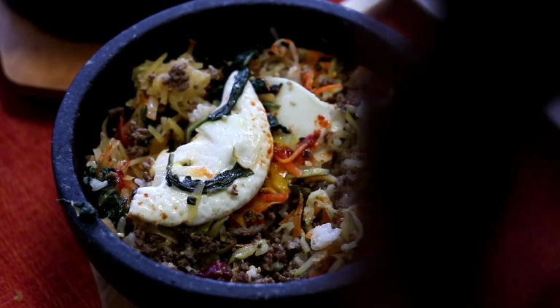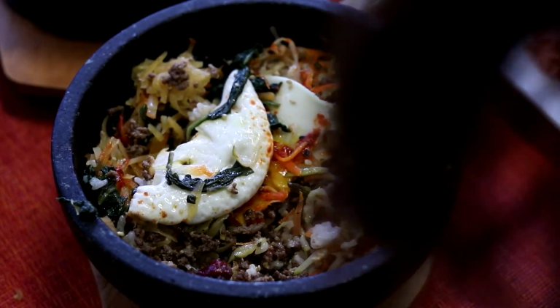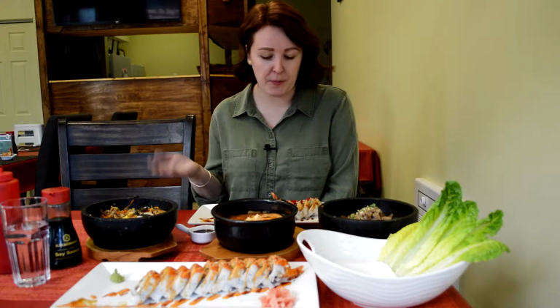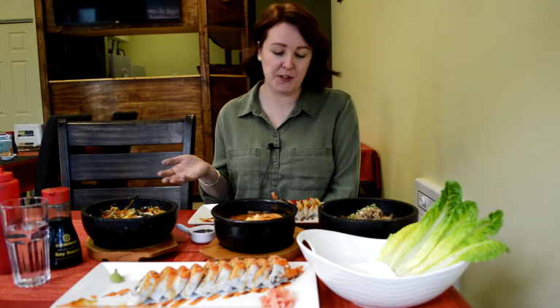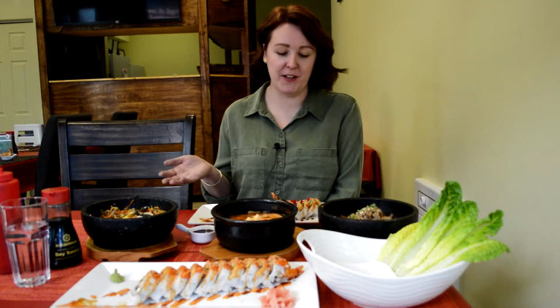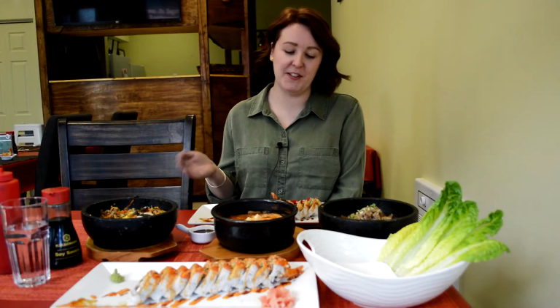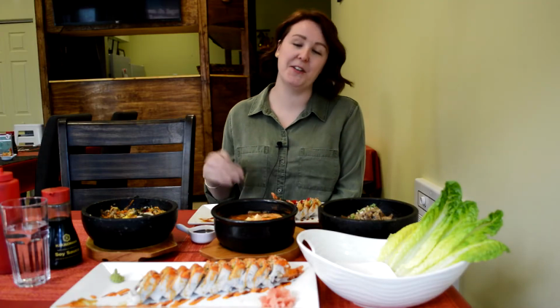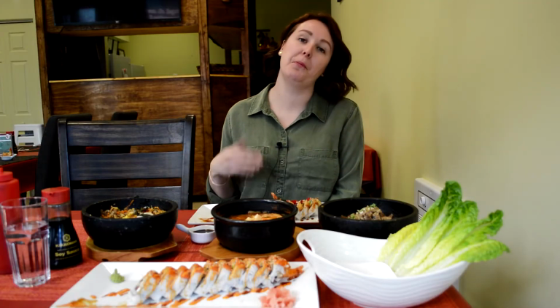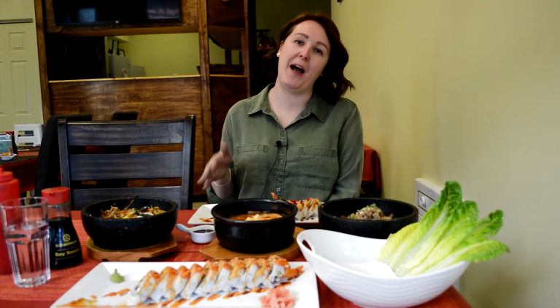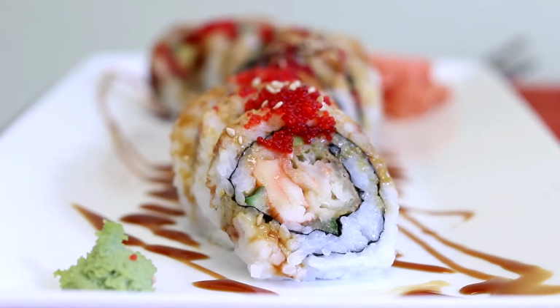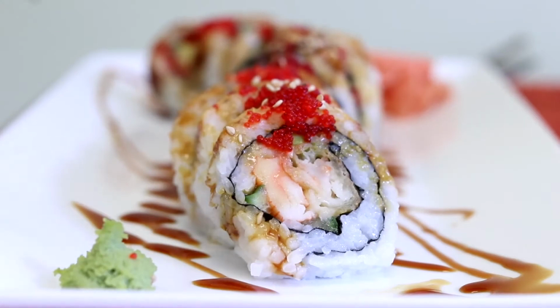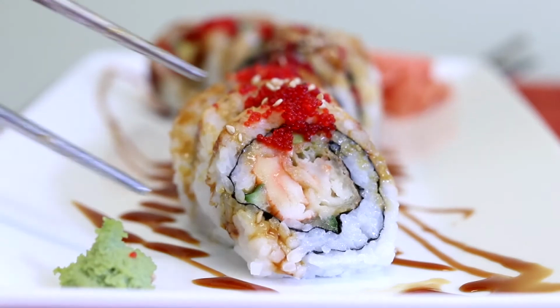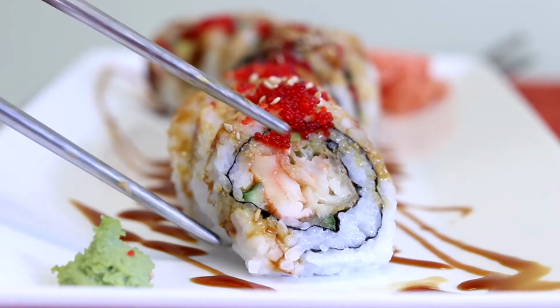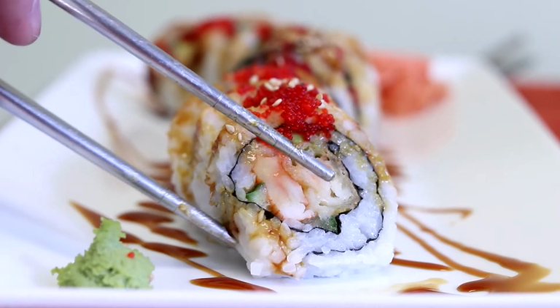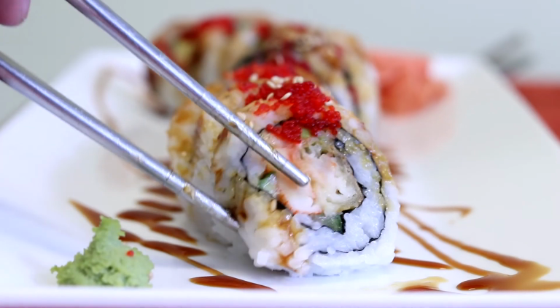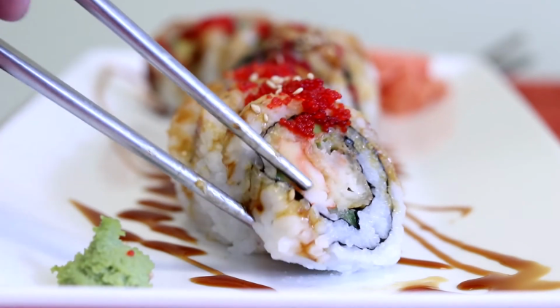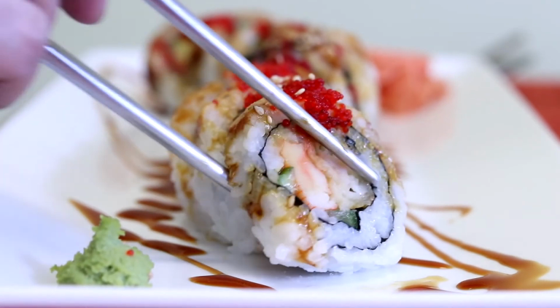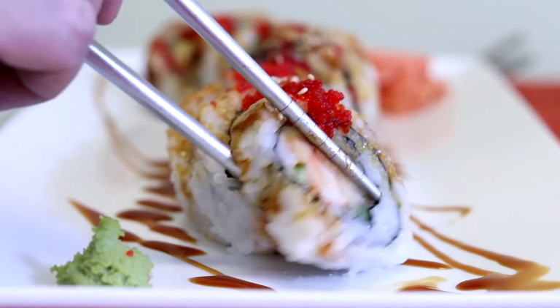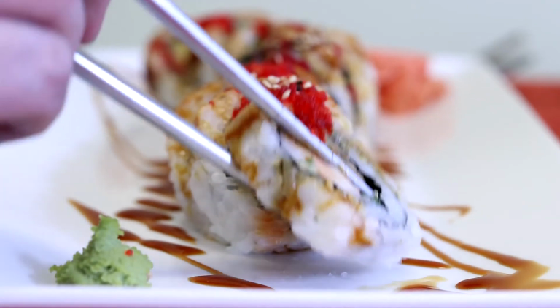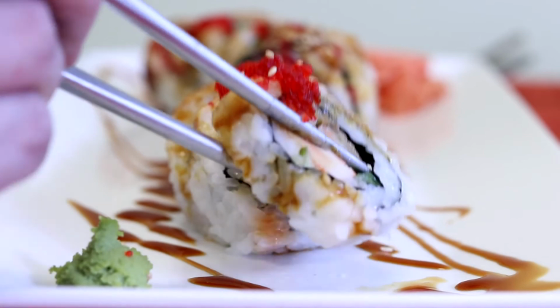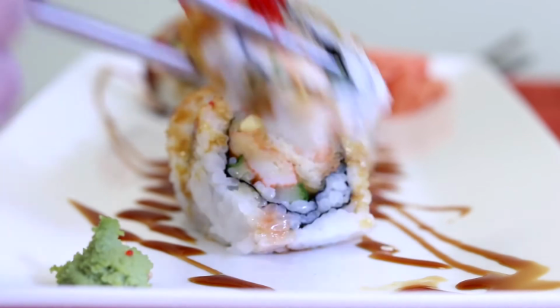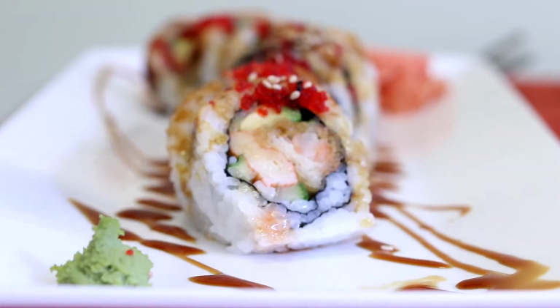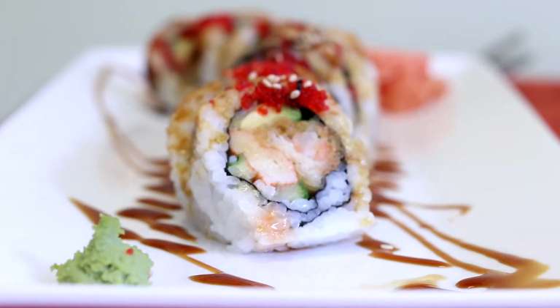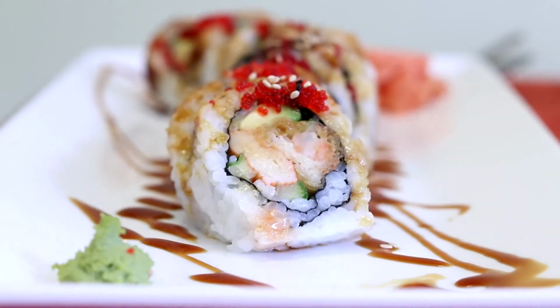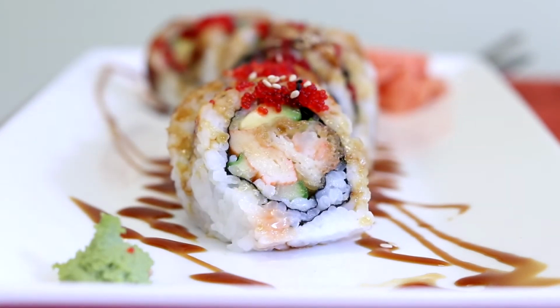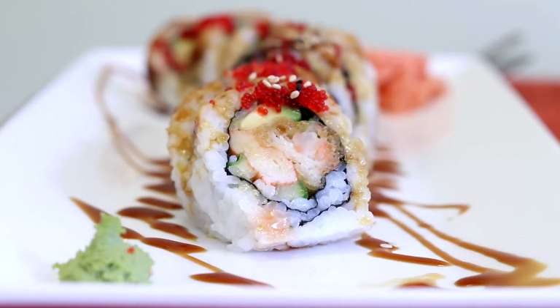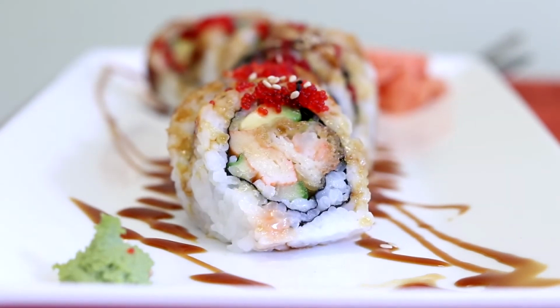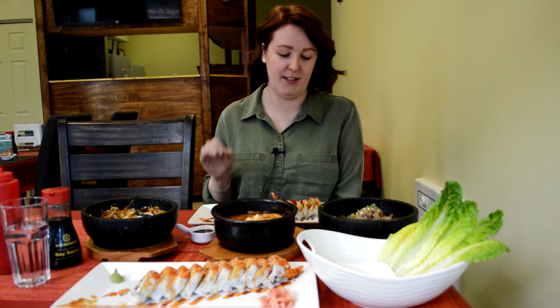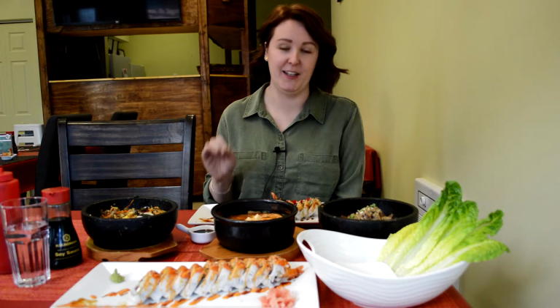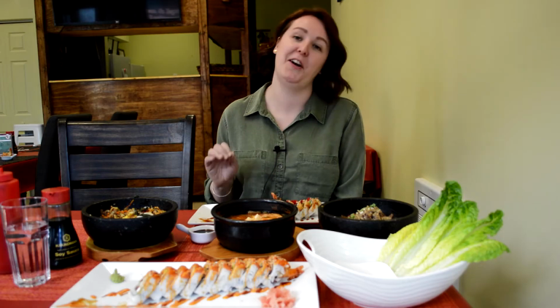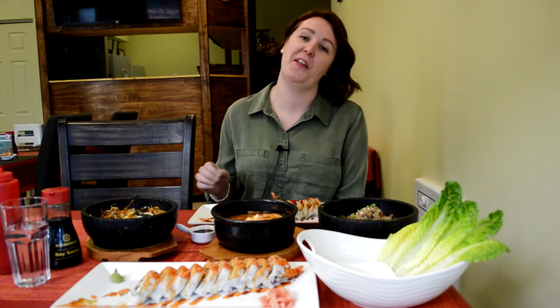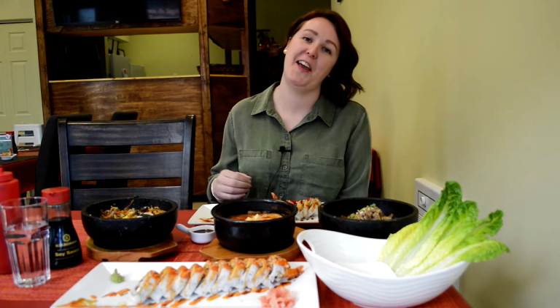And the pièce de résistance, the black dragon roll, has a bunch of different seafood in it, but the eel is the icing on the cake.